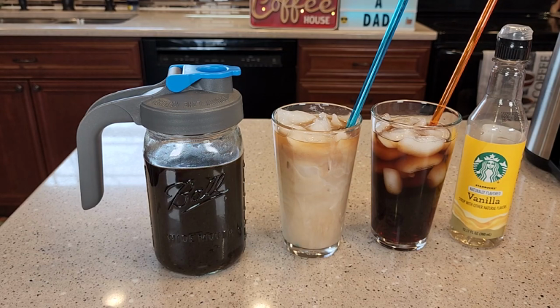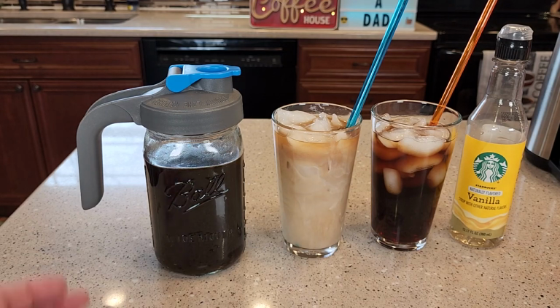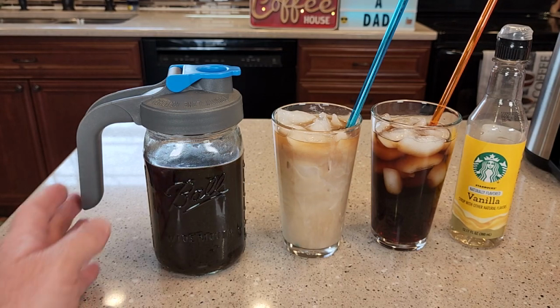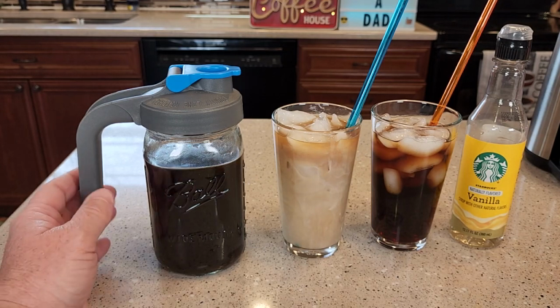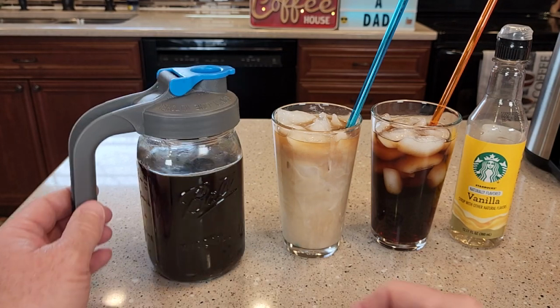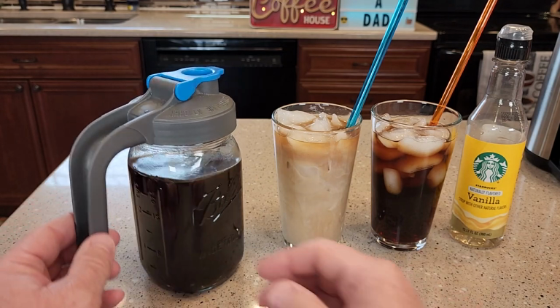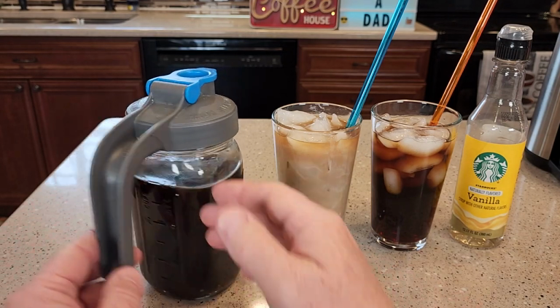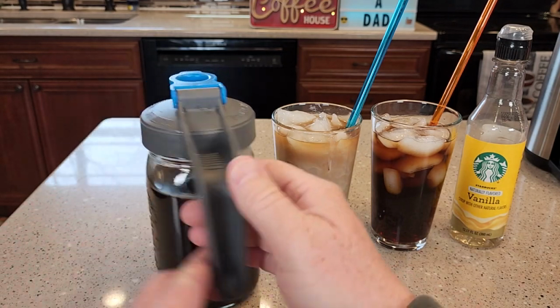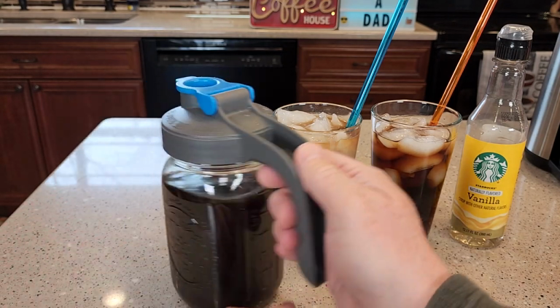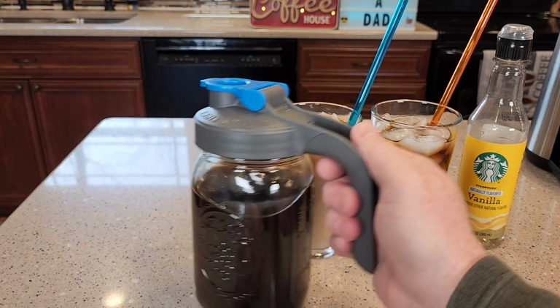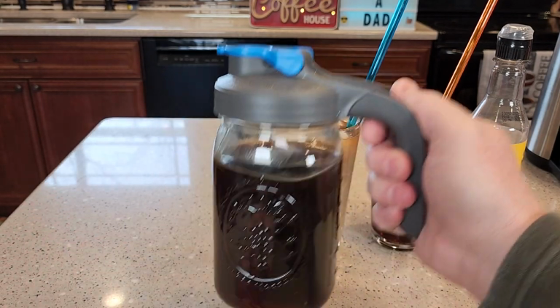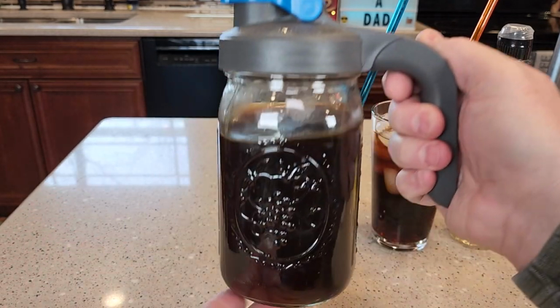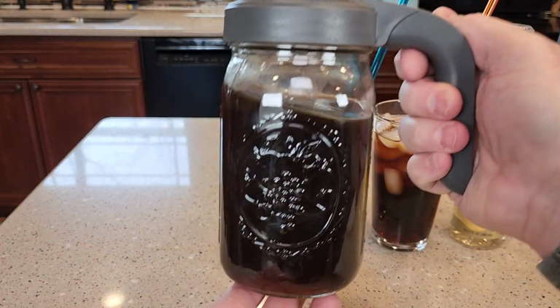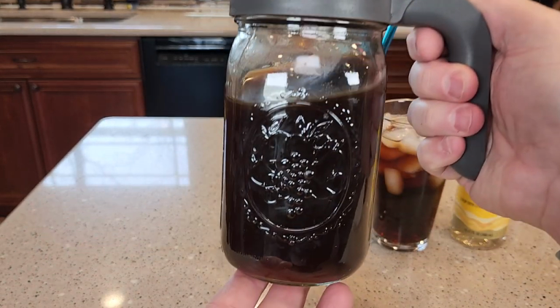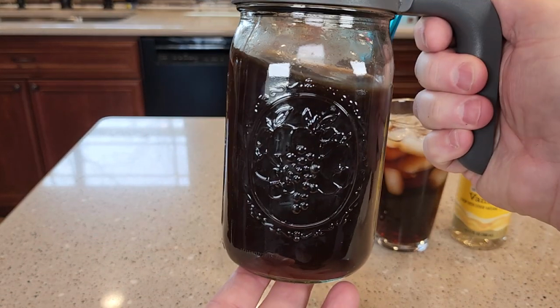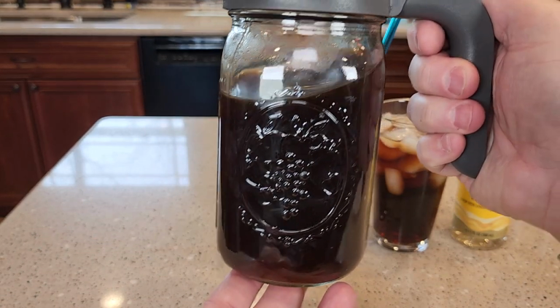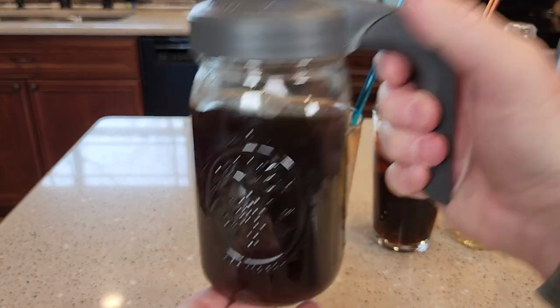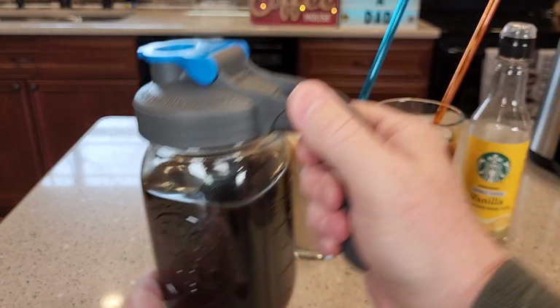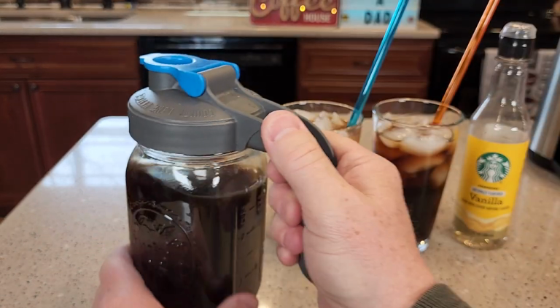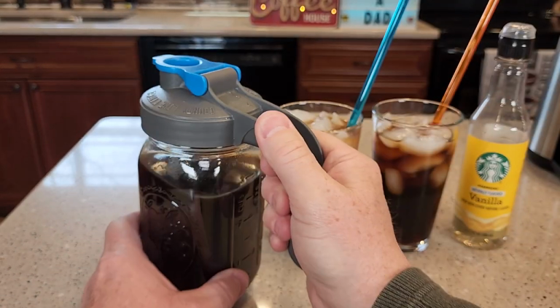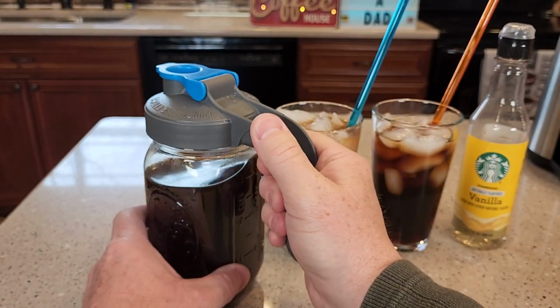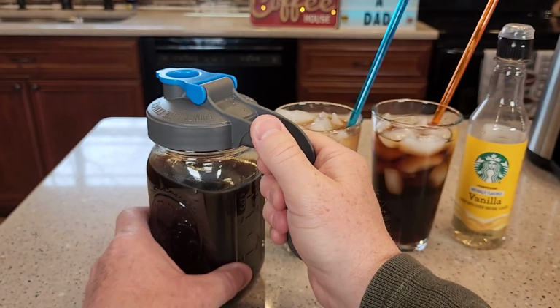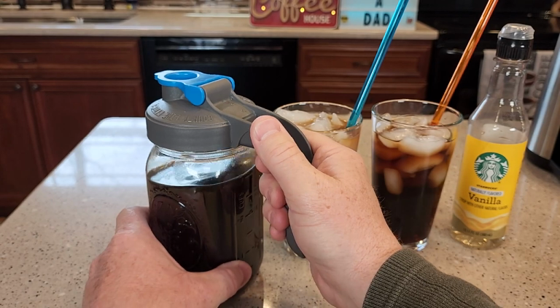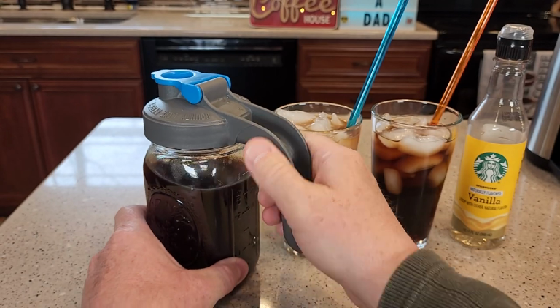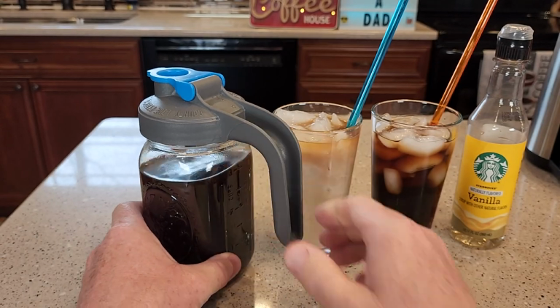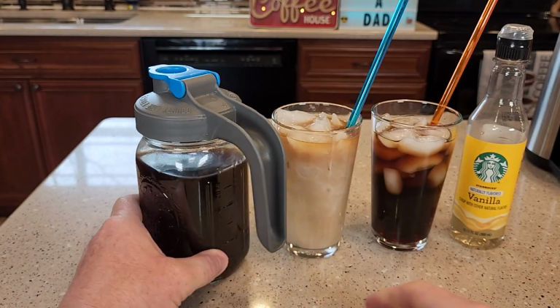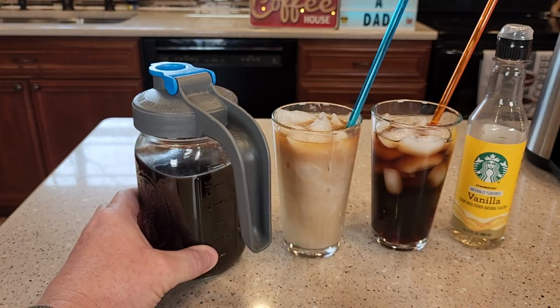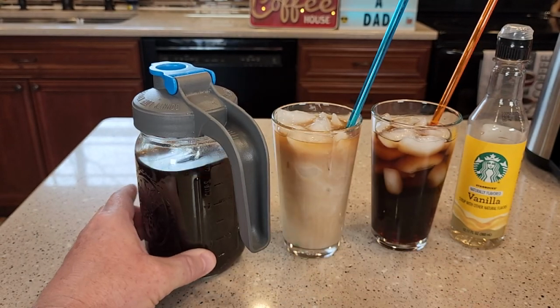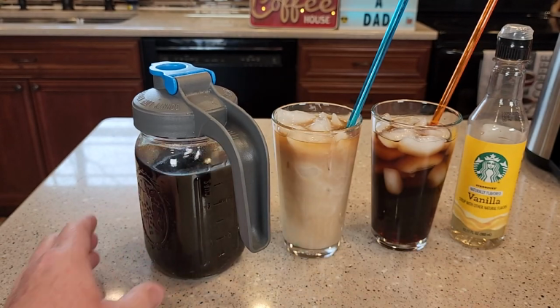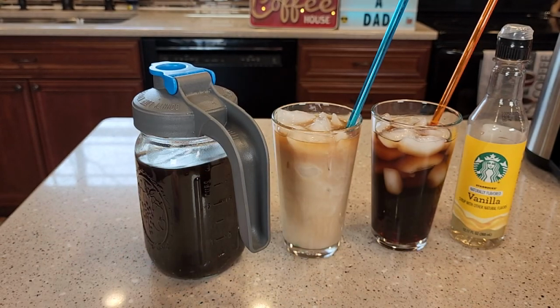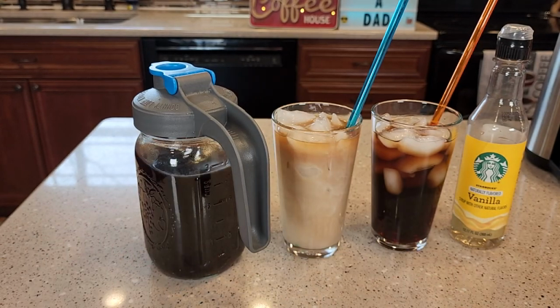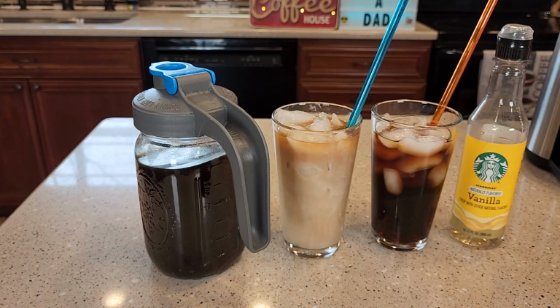I really like this cold brew coffee maker. I'm glad I bought it. Thanks everybody for watching.